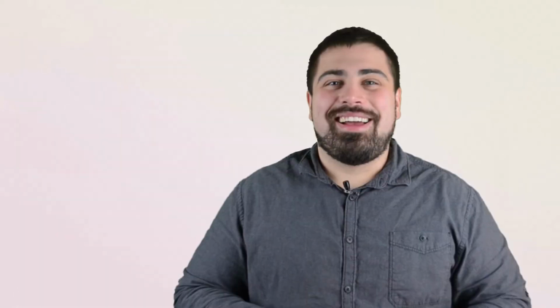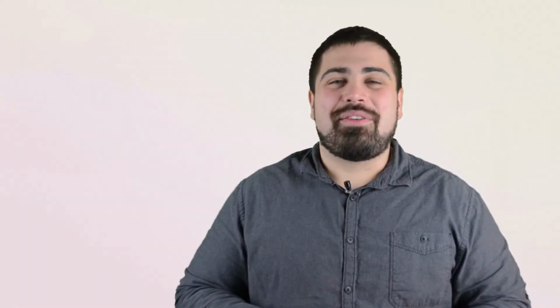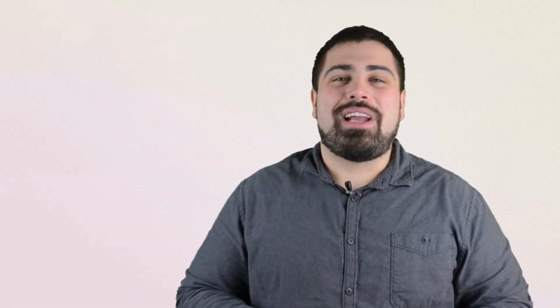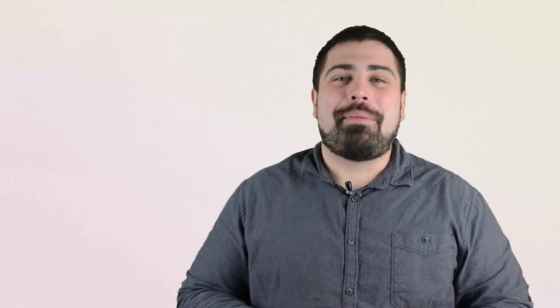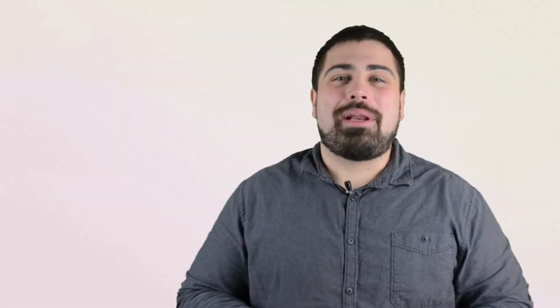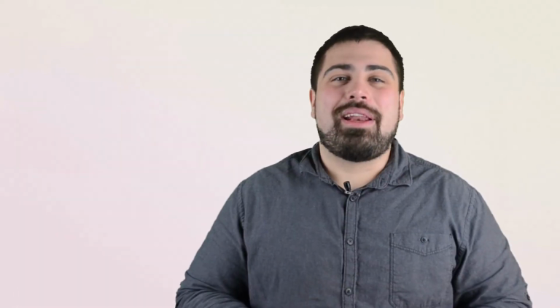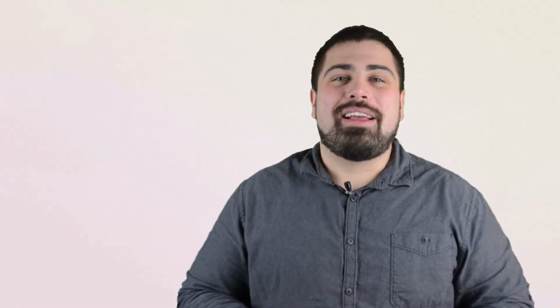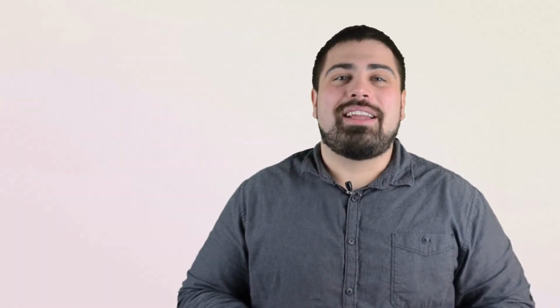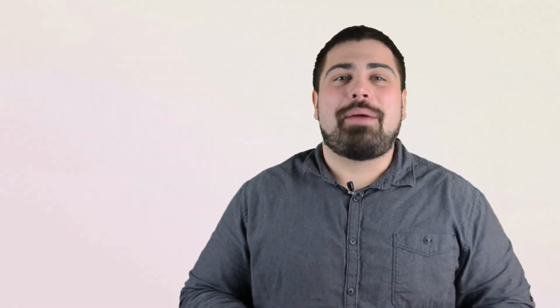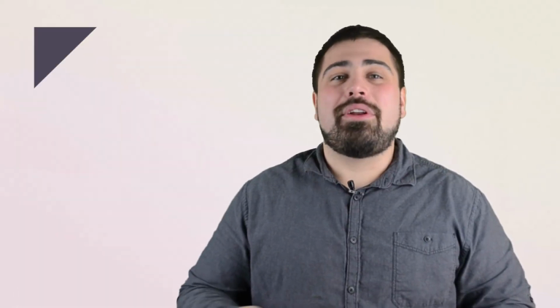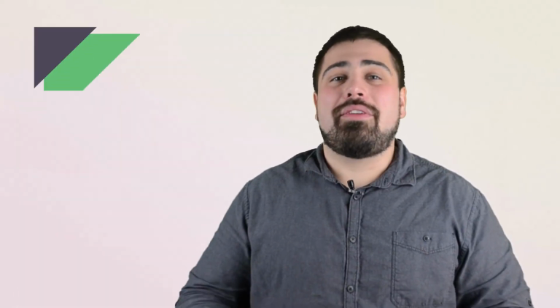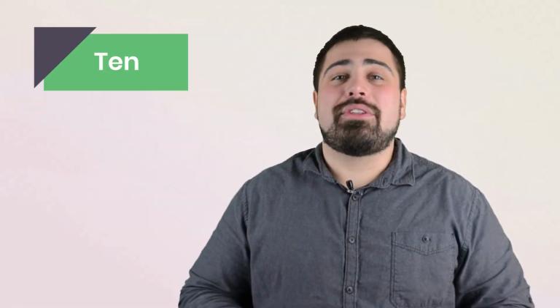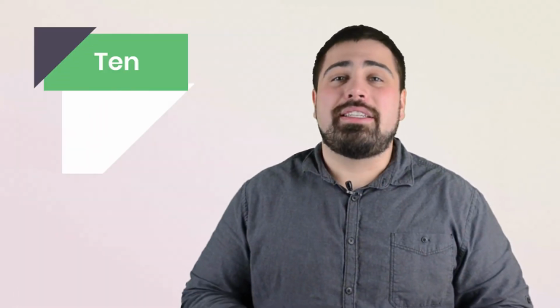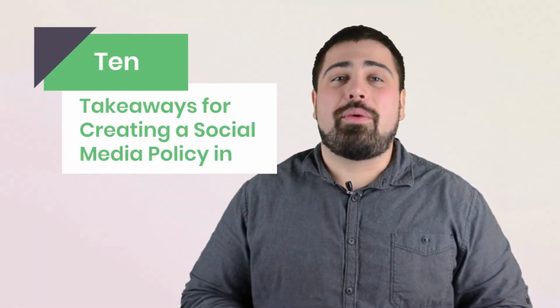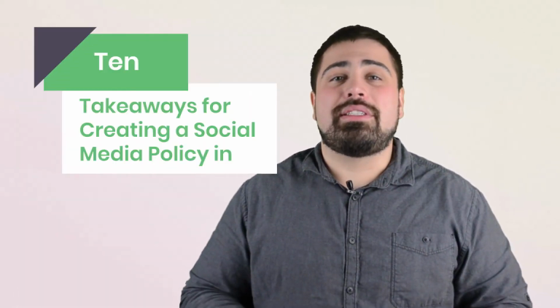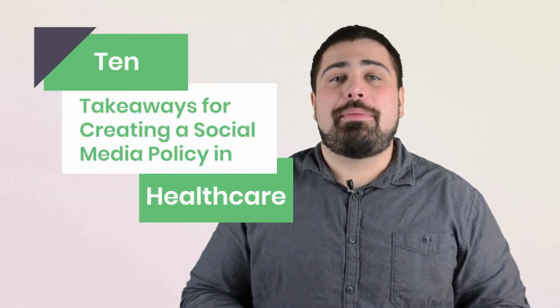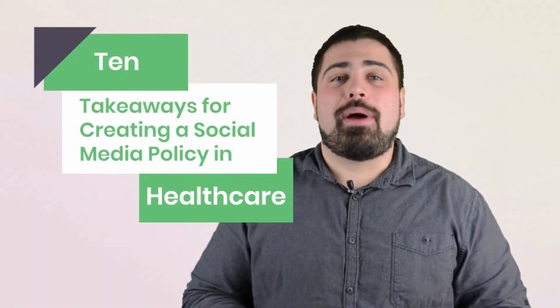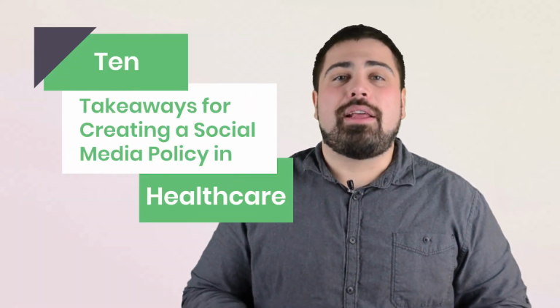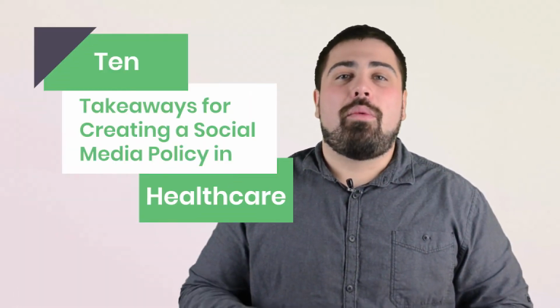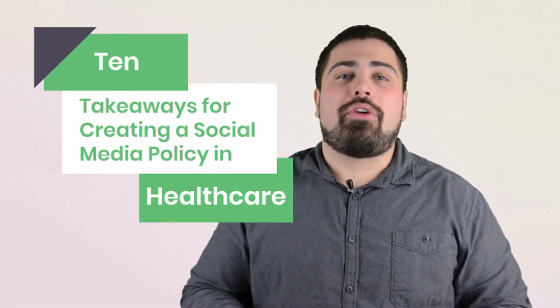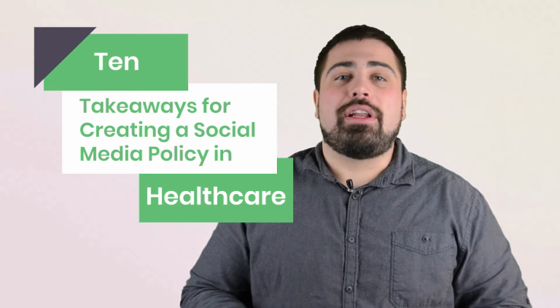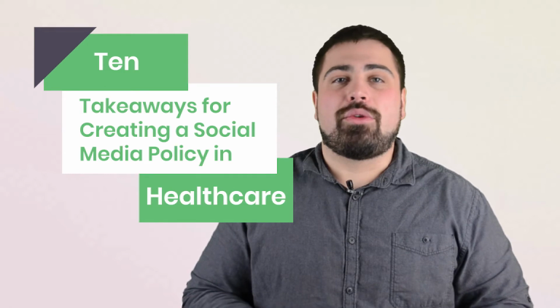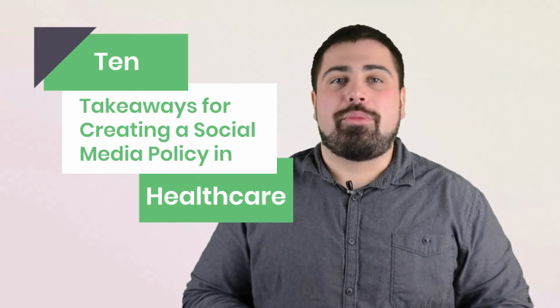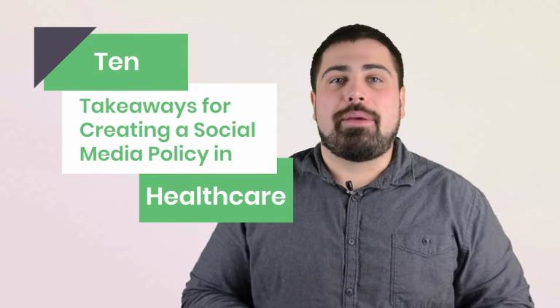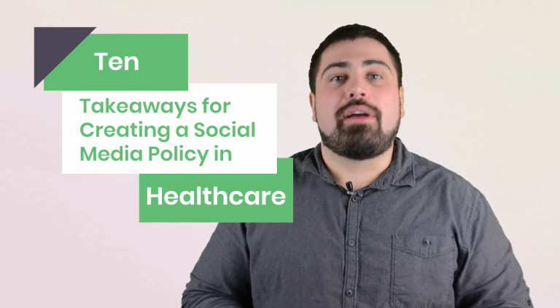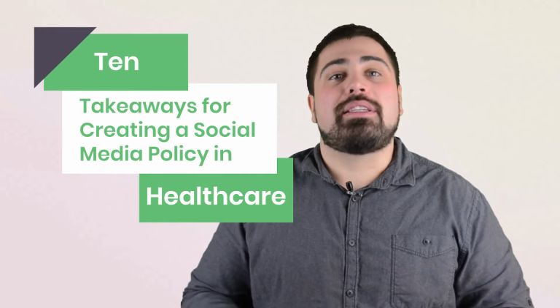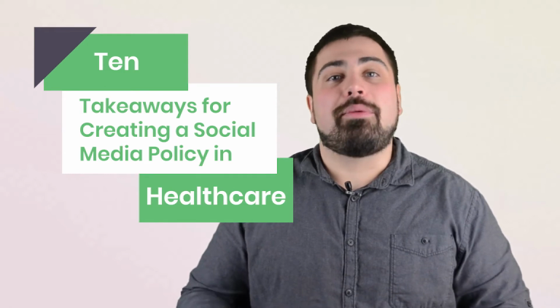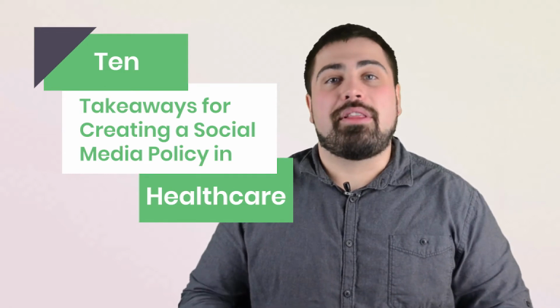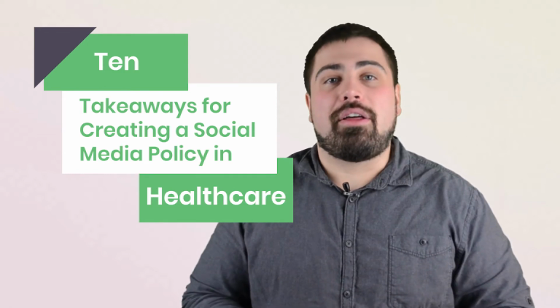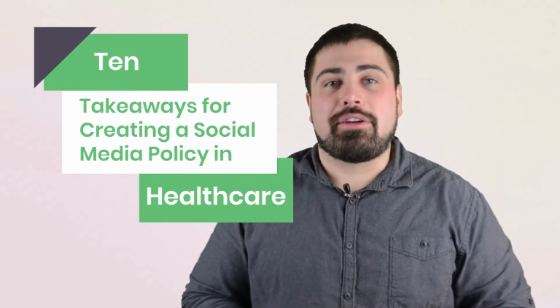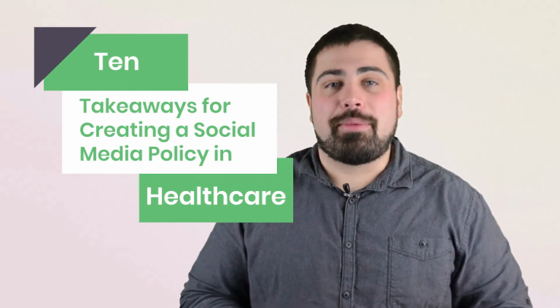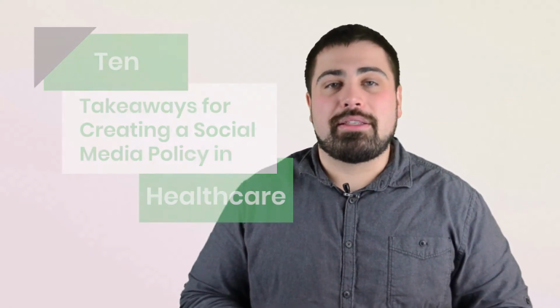Hi everyone, I'm Matt Moneypenny and today I'm going to give you 10 takeaways to keep in mind while creating a social media policy within the healthcare space.